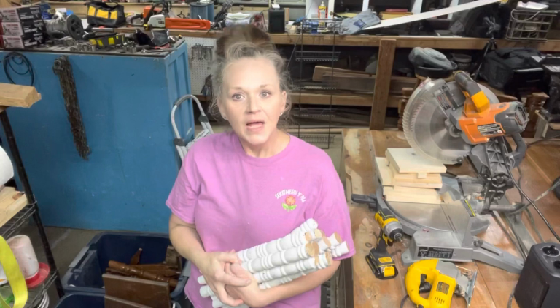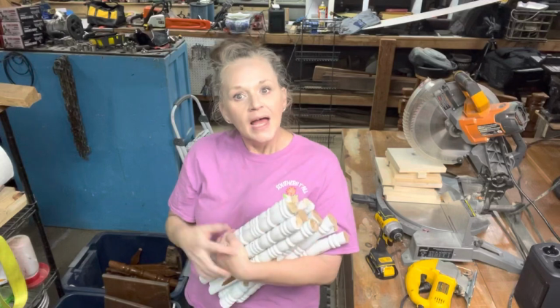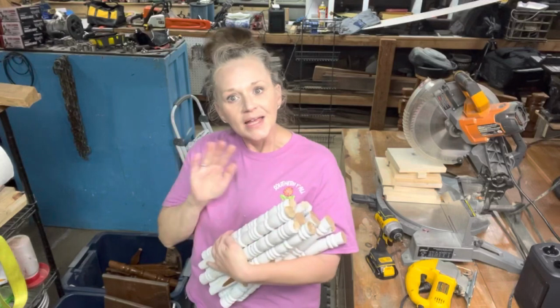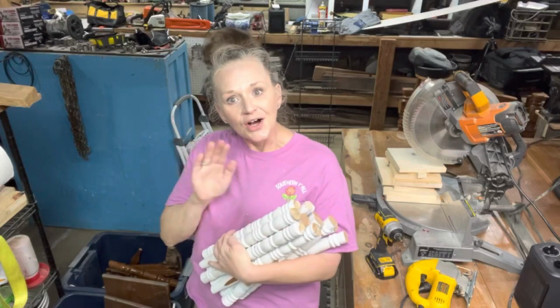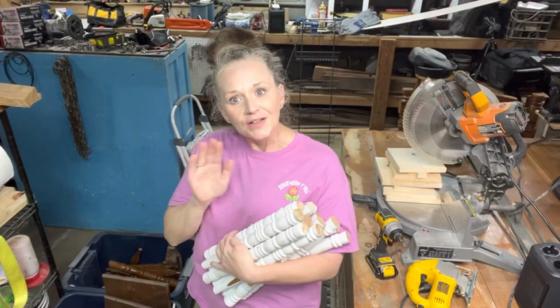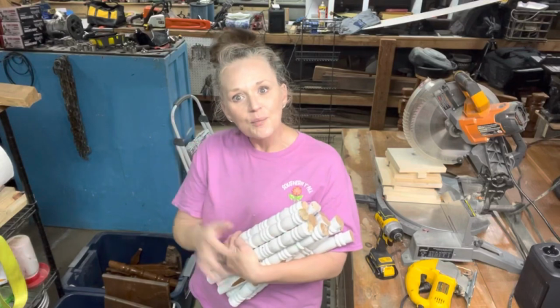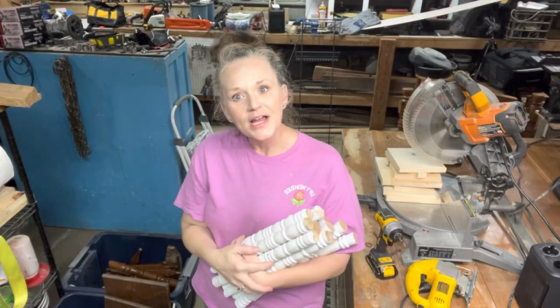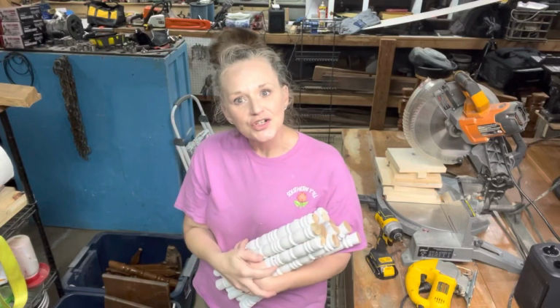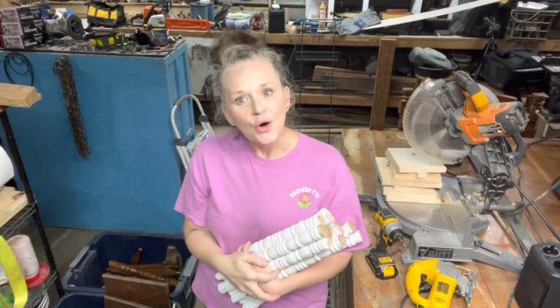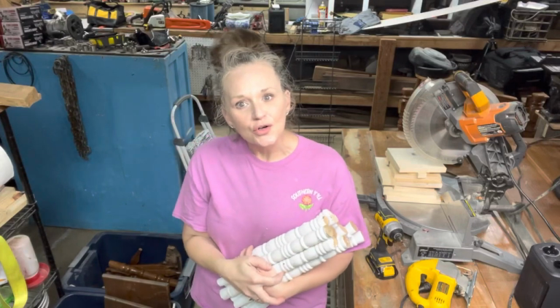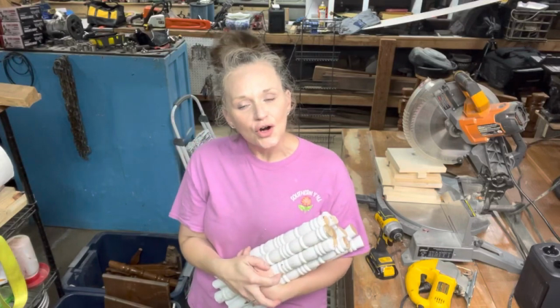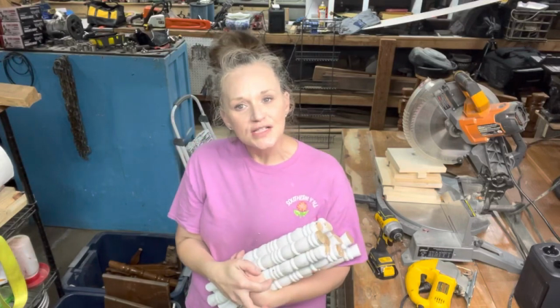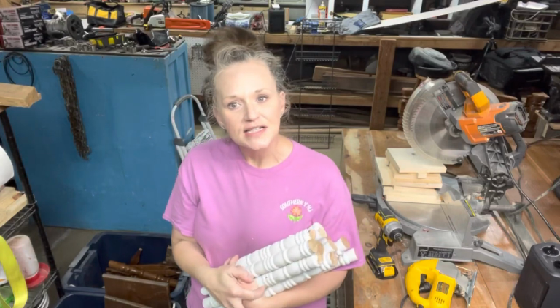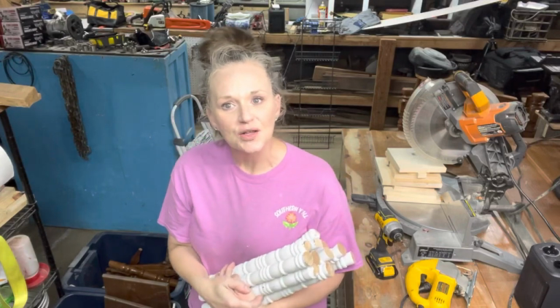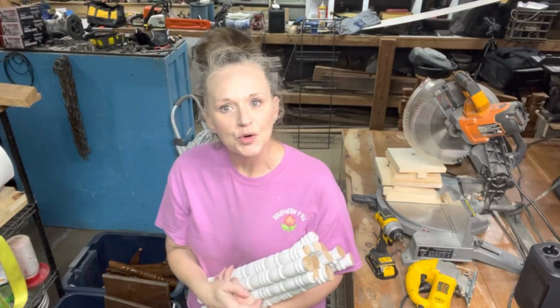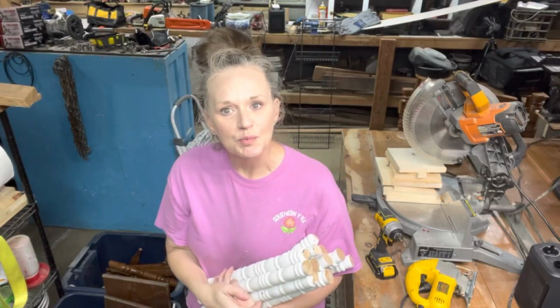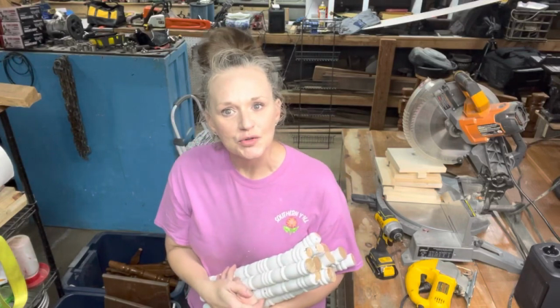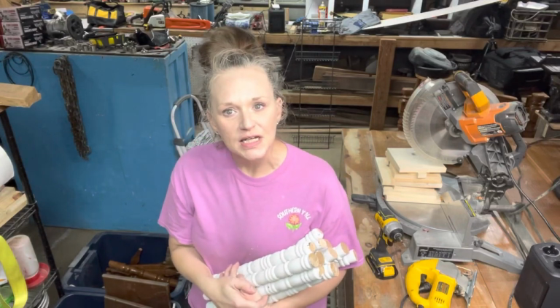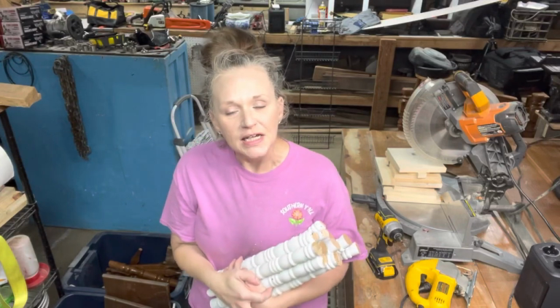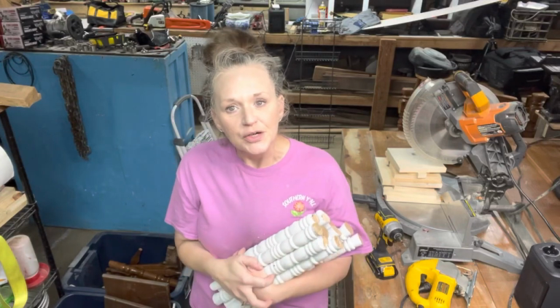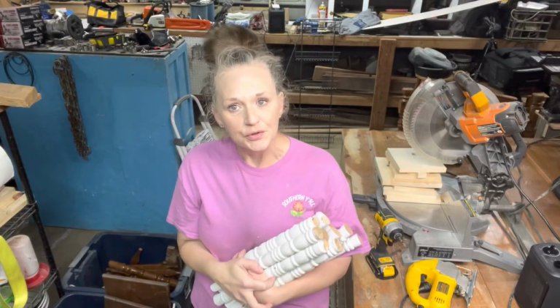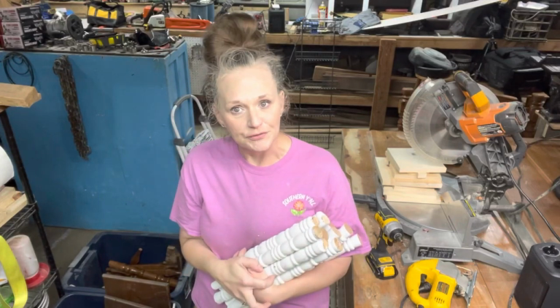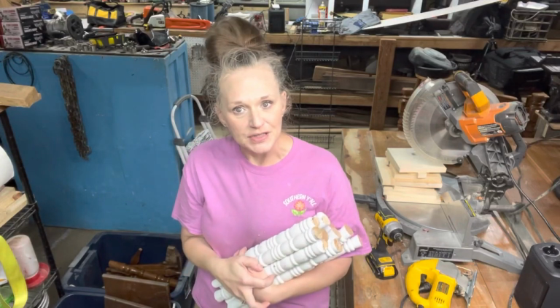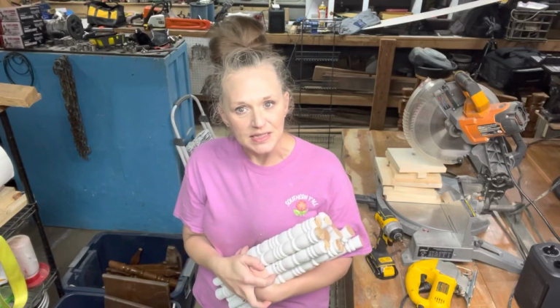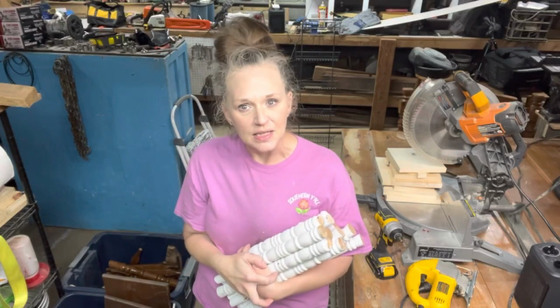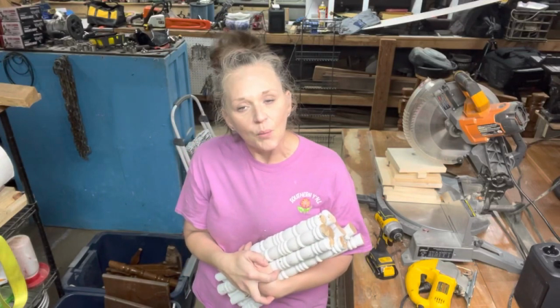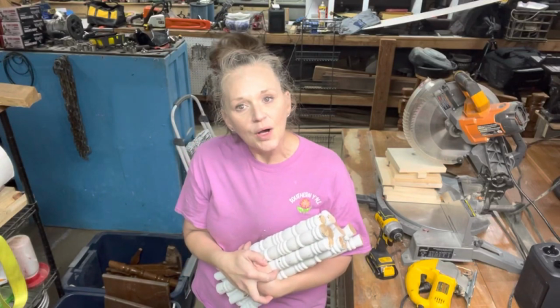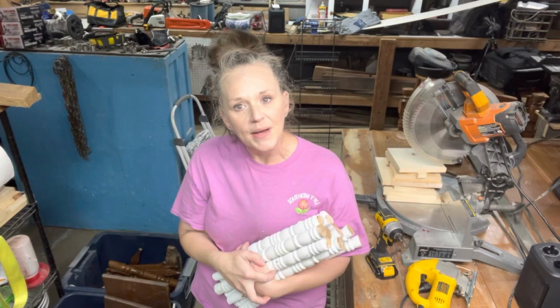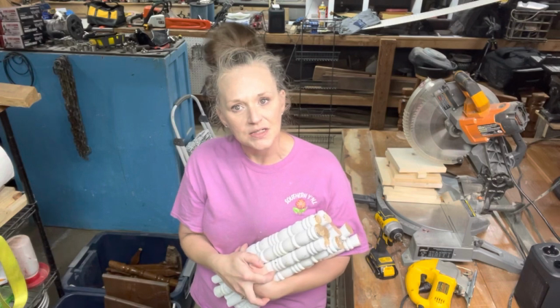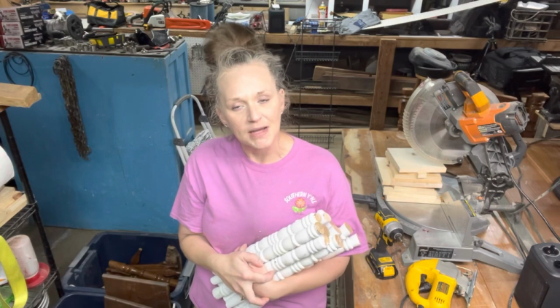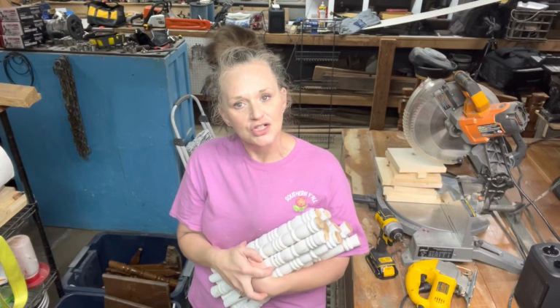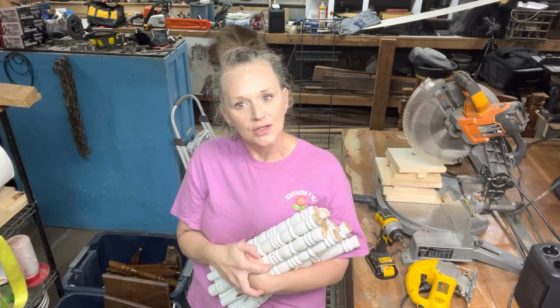Hey y'all, I'm Rachel, owner and artist at Stella Rose Boutique here in Greenville, Tennessee. Welcome back to my channel.